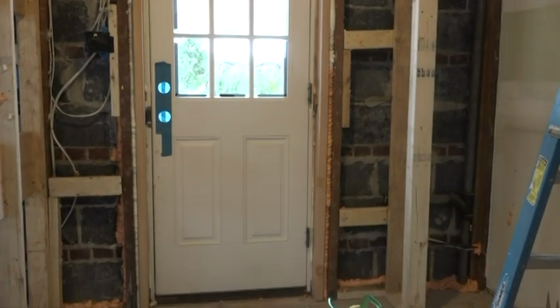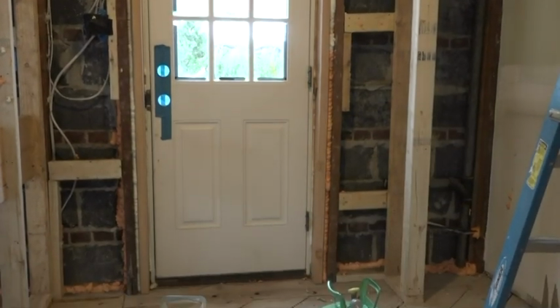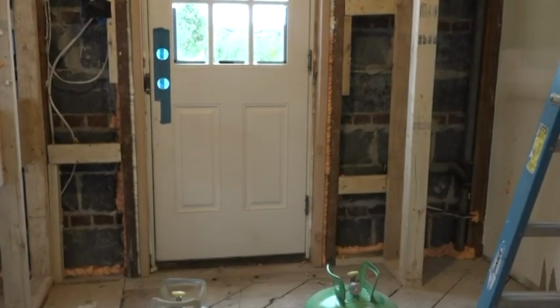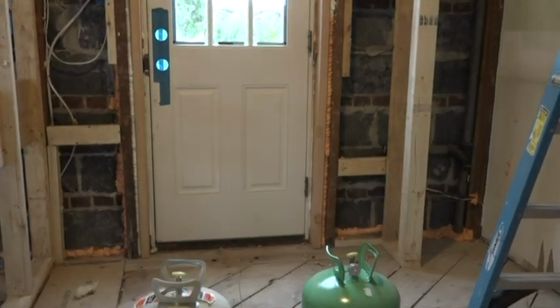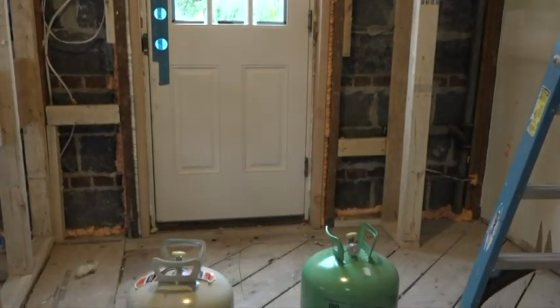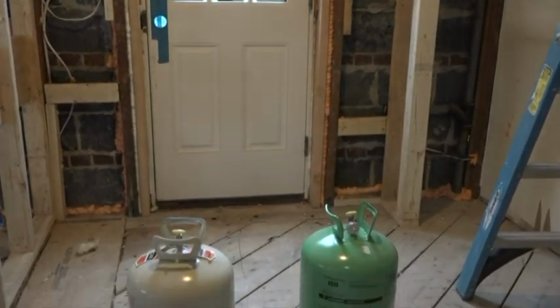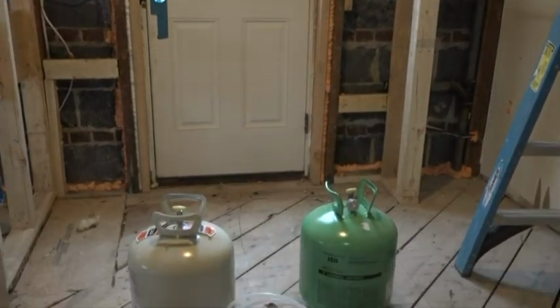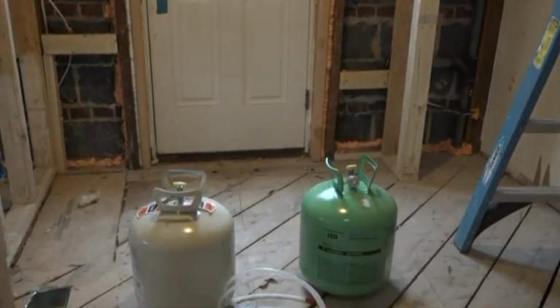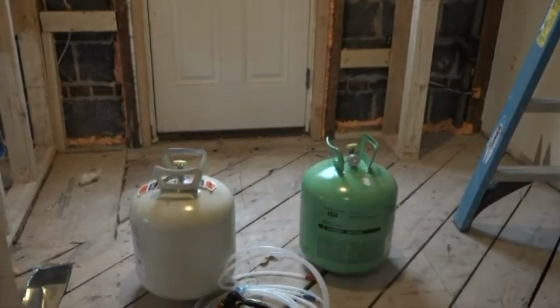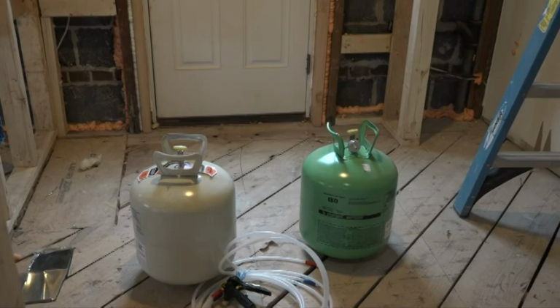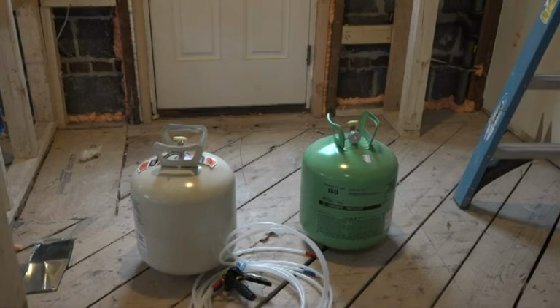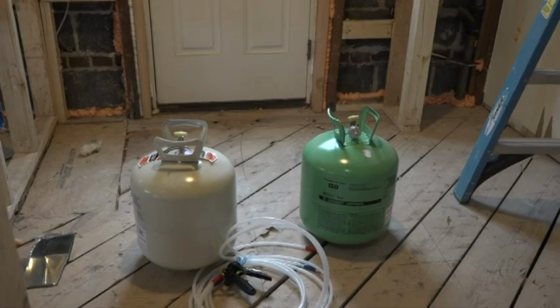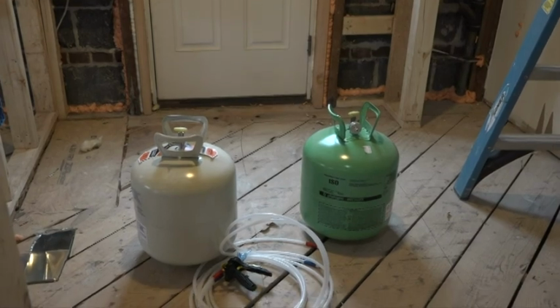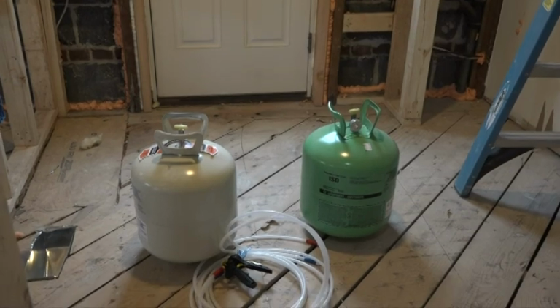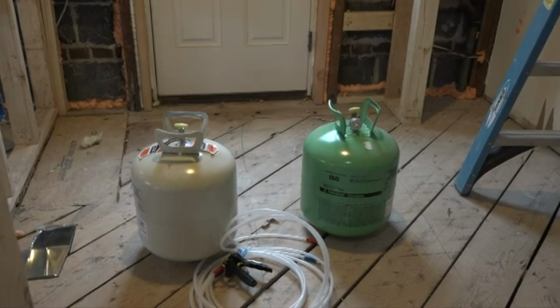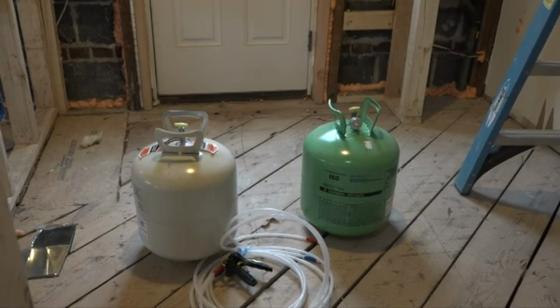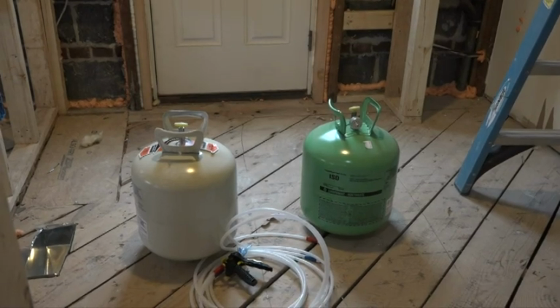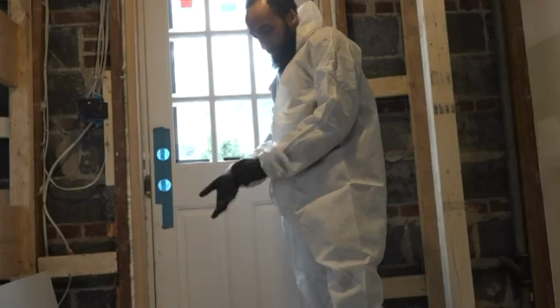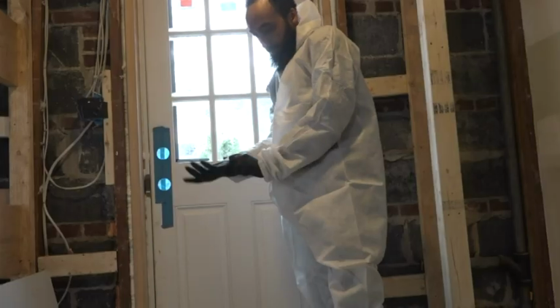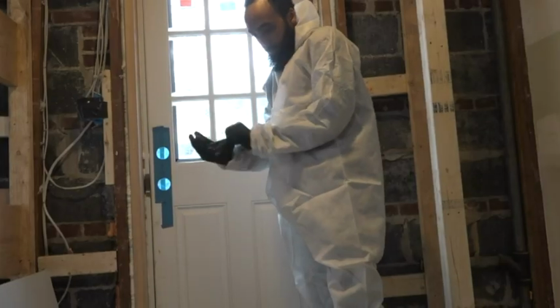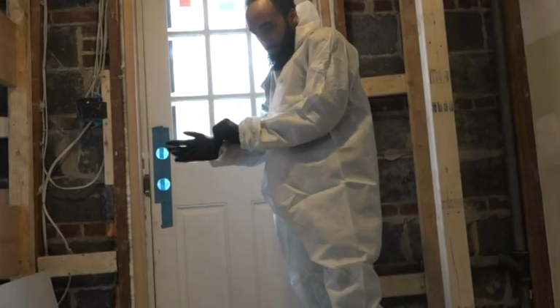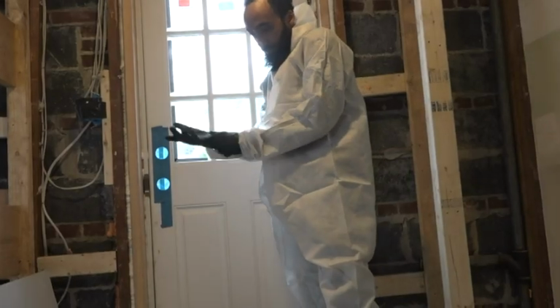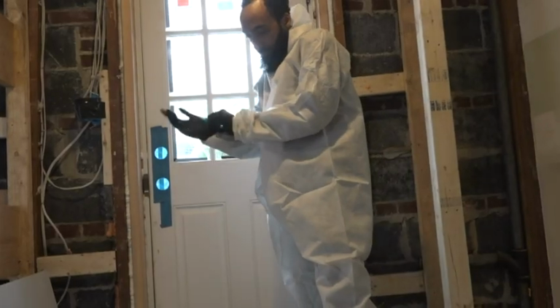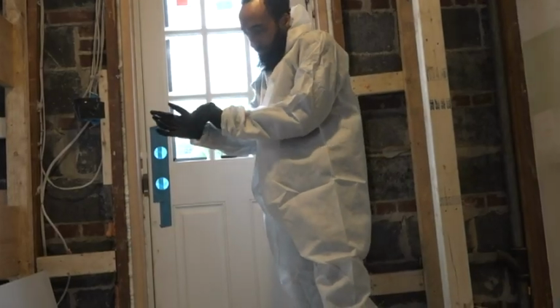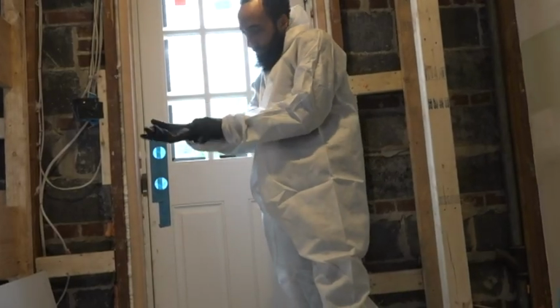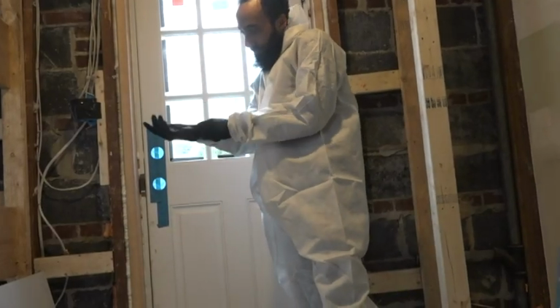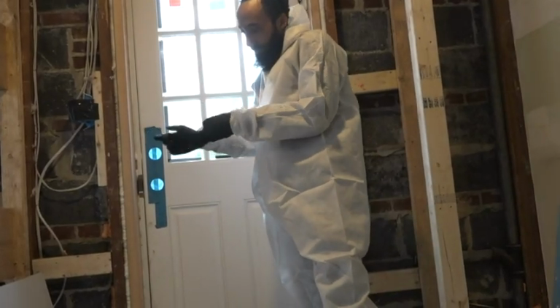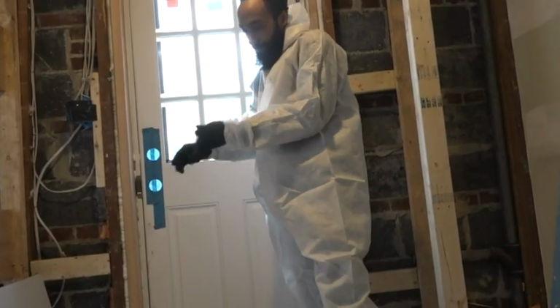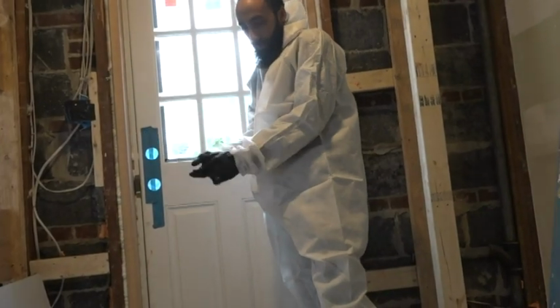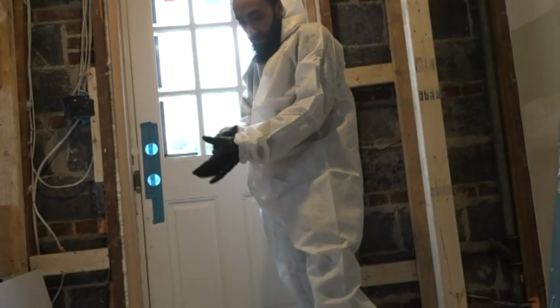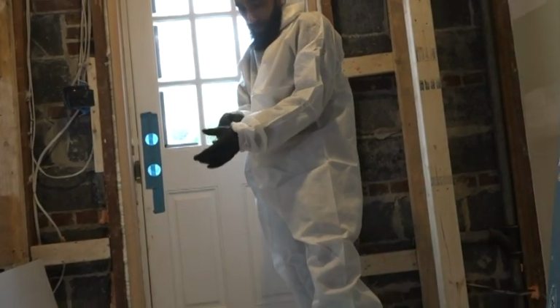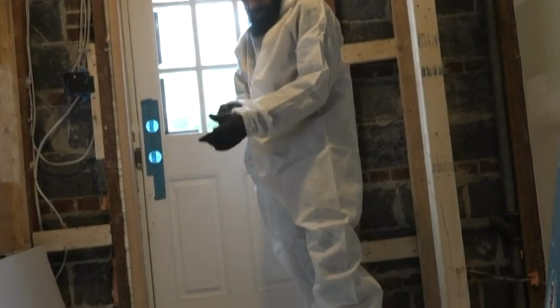Today, Mike Beverly is going to show us how to use a two-part froth pack to spray closed-cell foam over some masonry thermal nosebleeds.